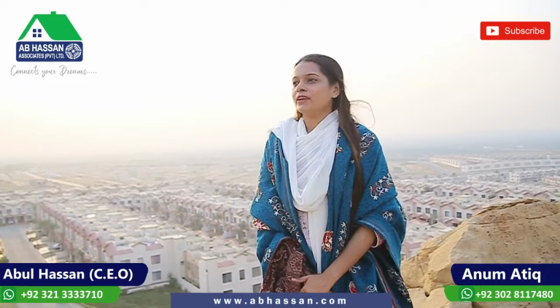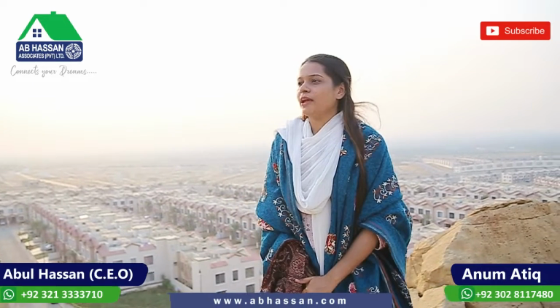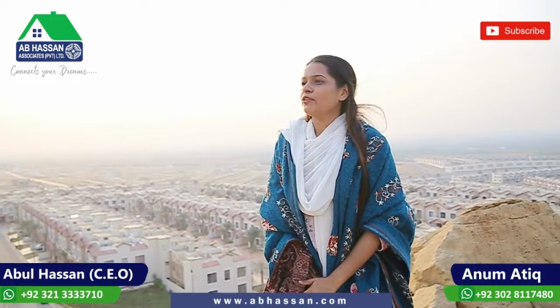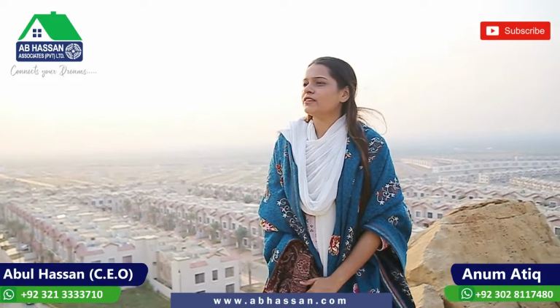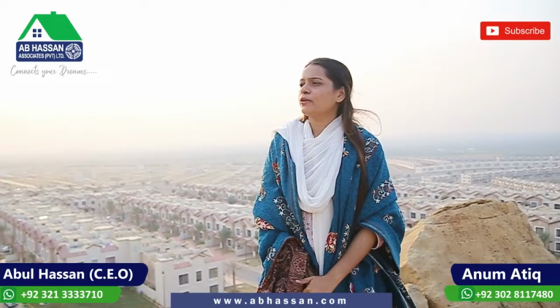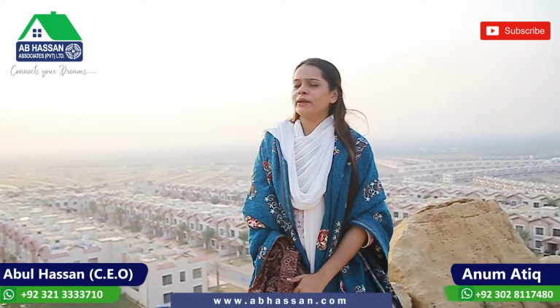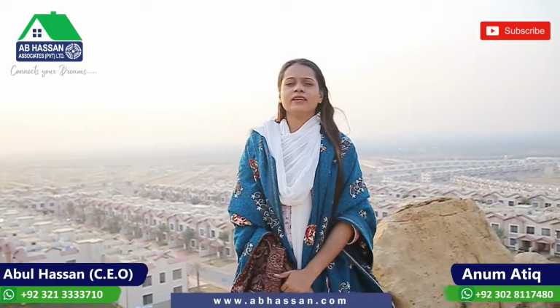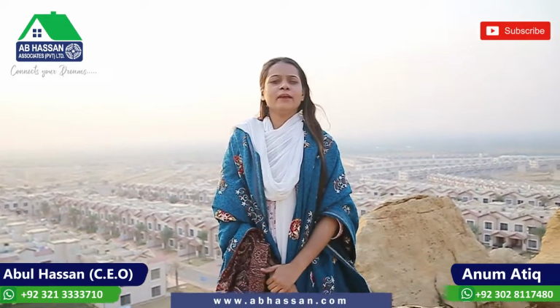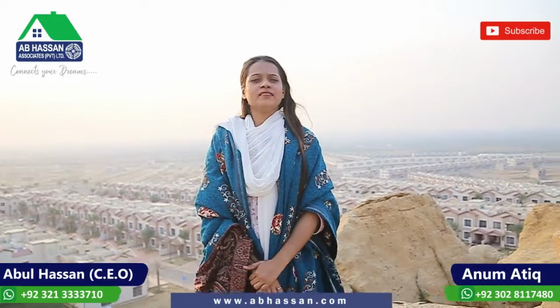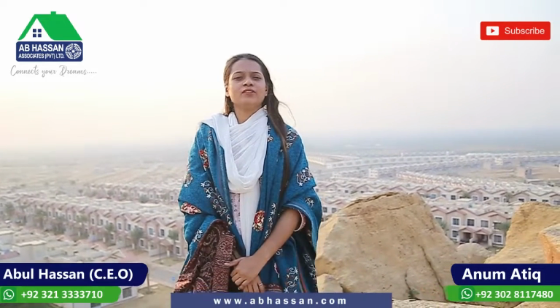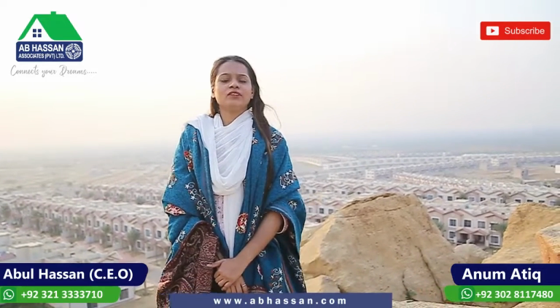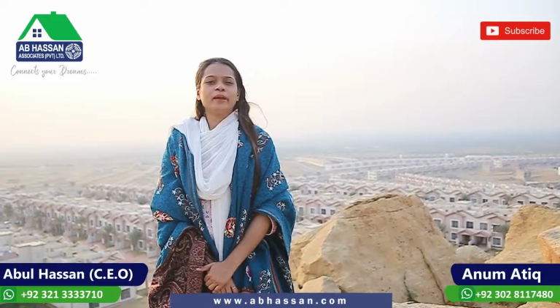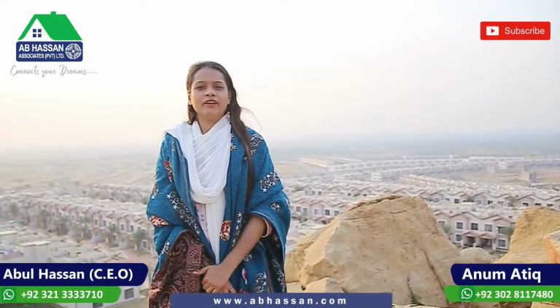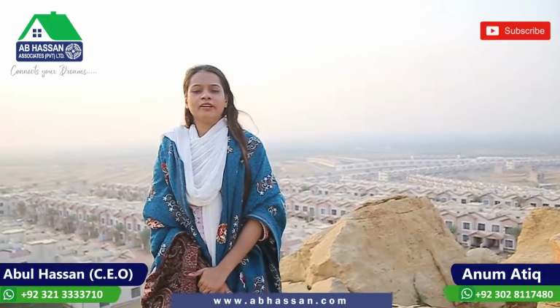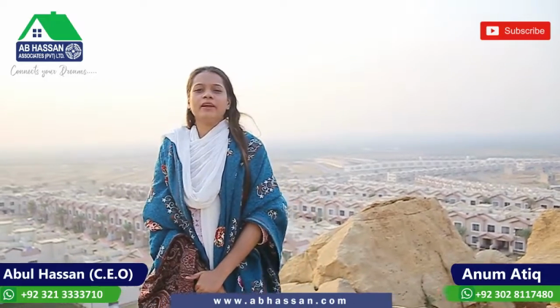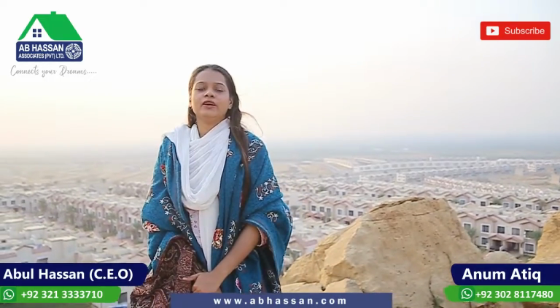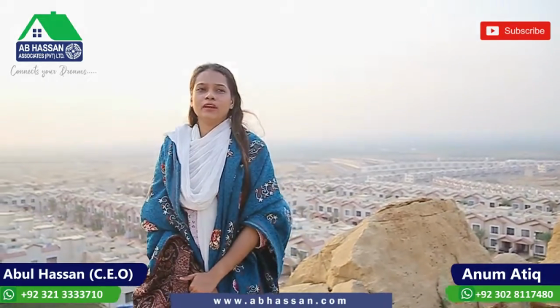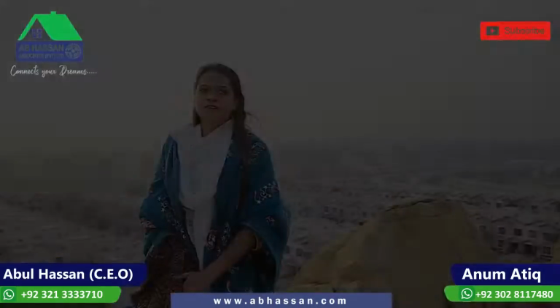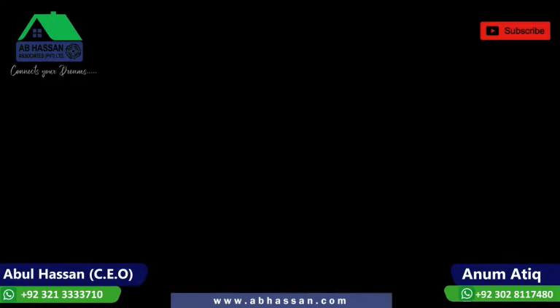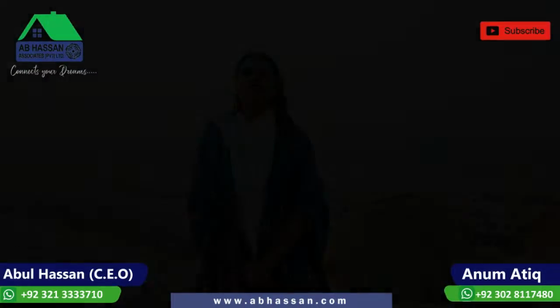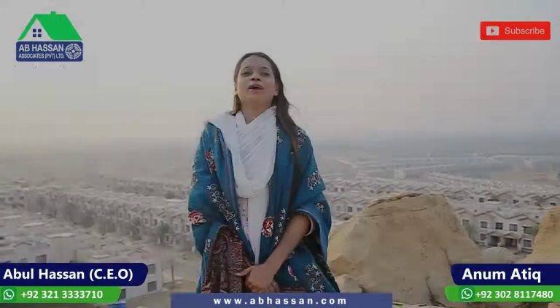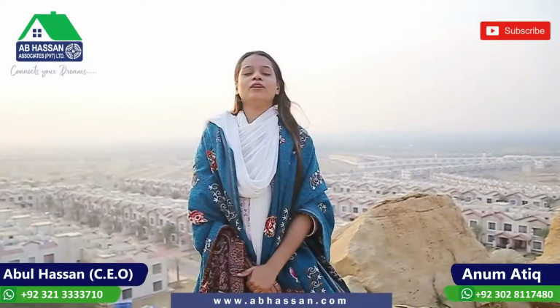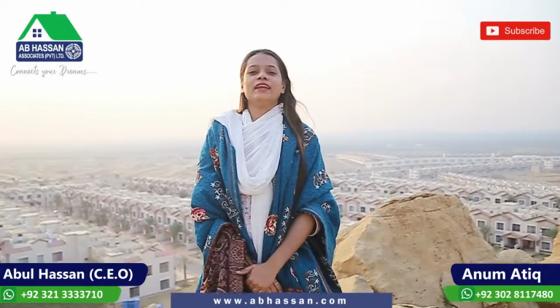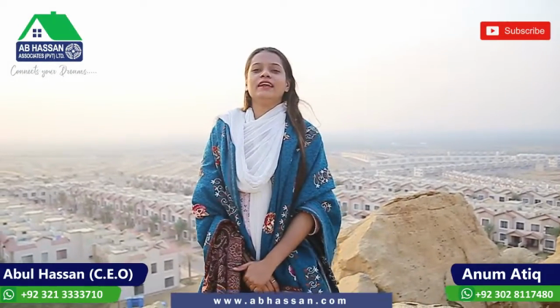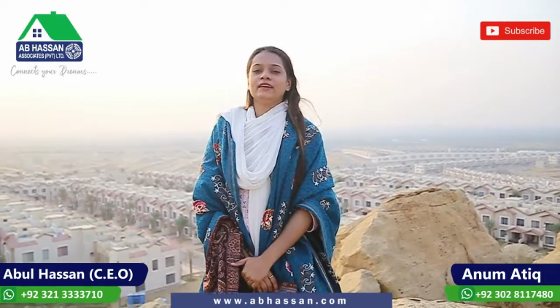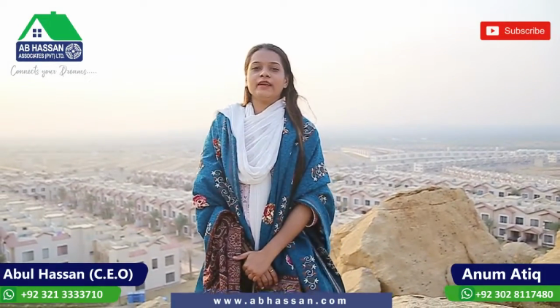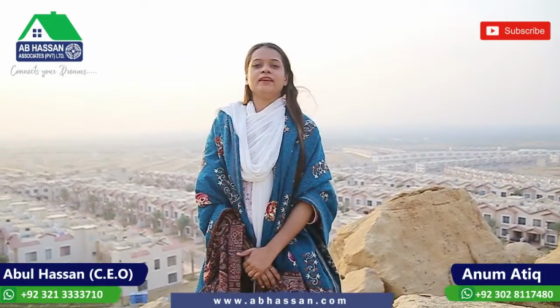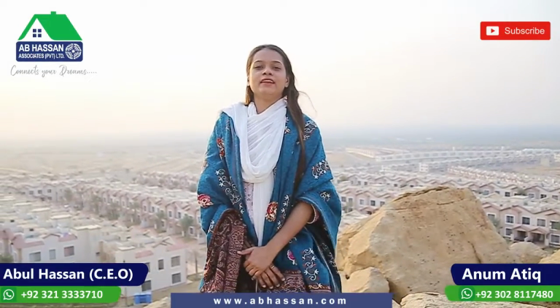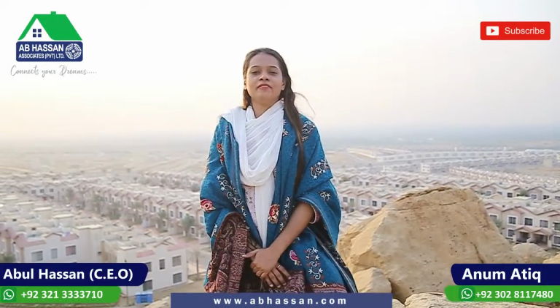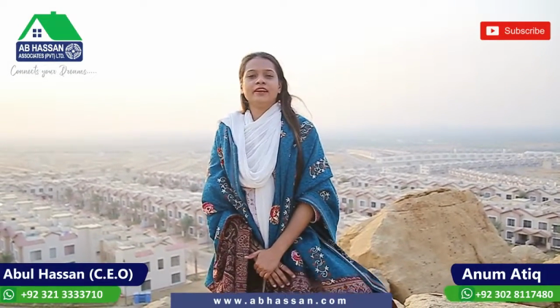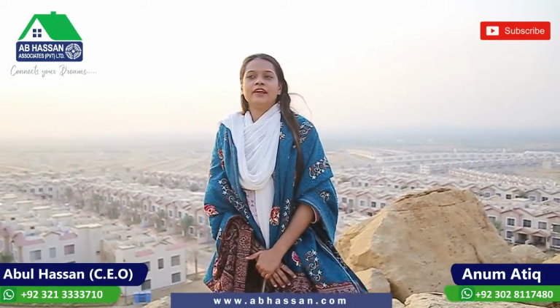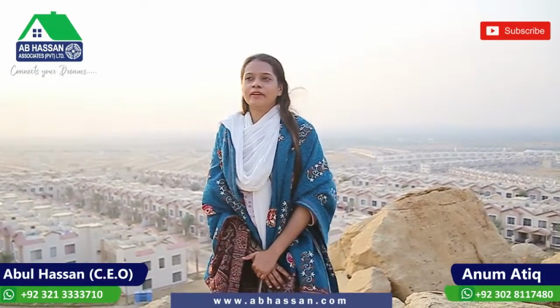Hello viewers, I am from A.B. Hassan Associates Private Limited, Bahria Town, Karachi. Today I am going to visit you 10A, 10B, 11A, and 11B.